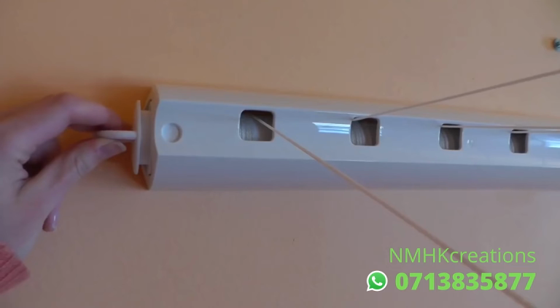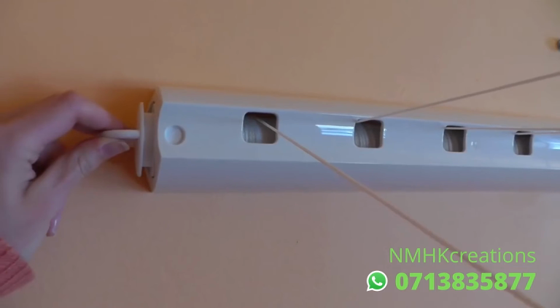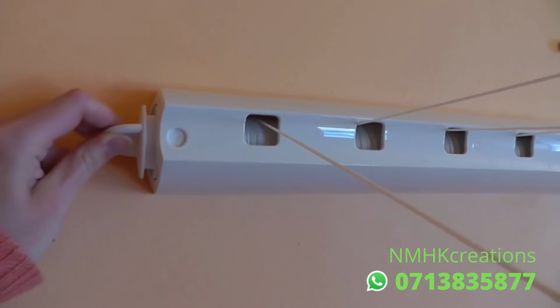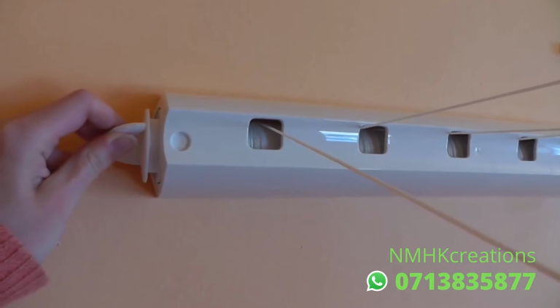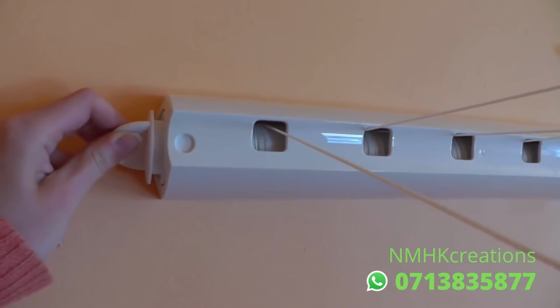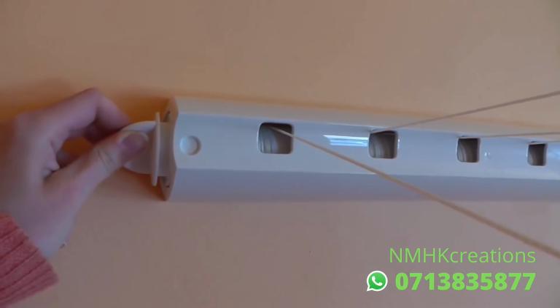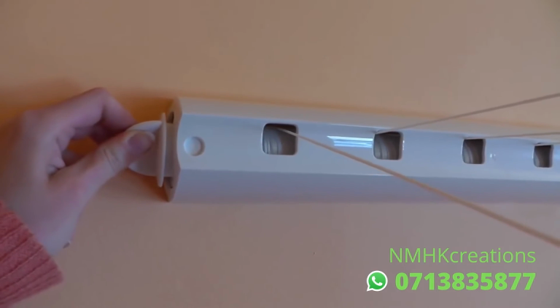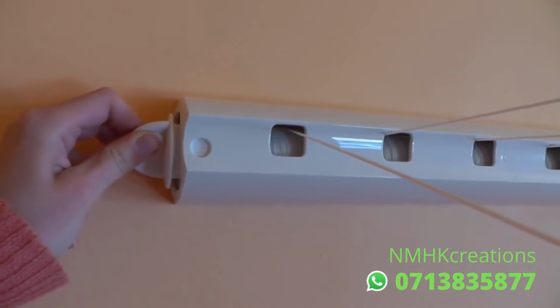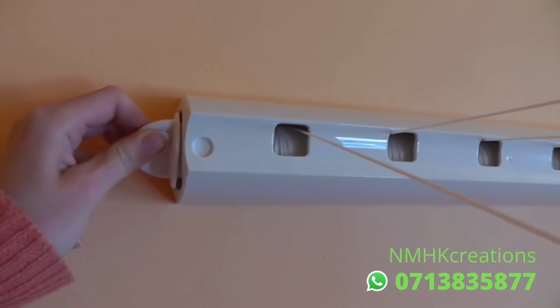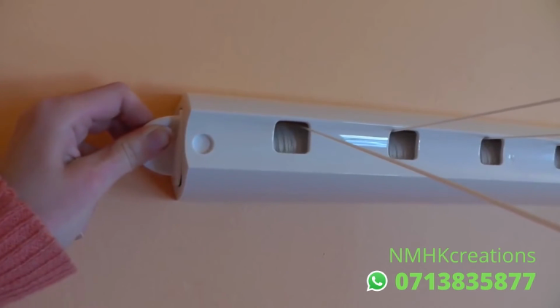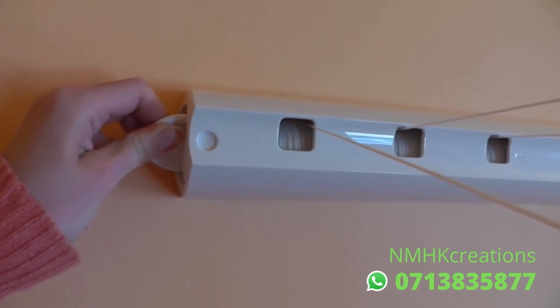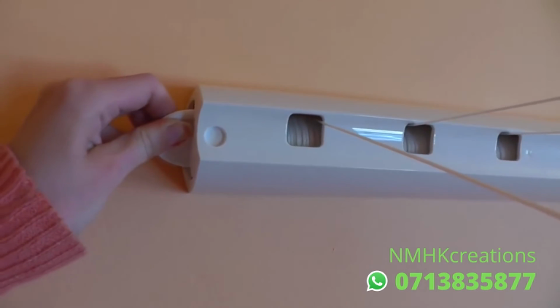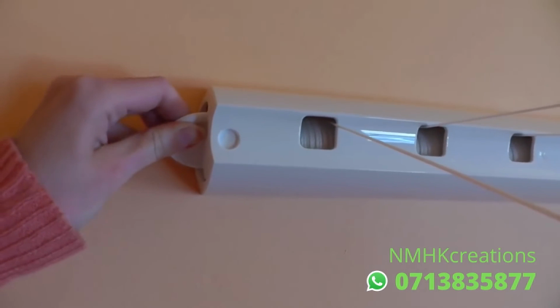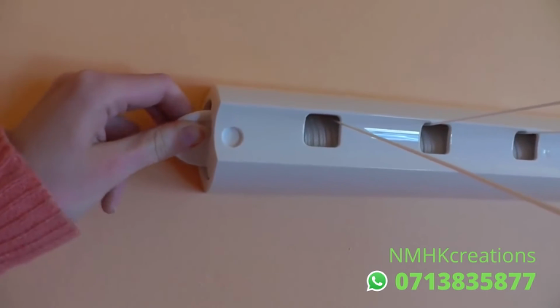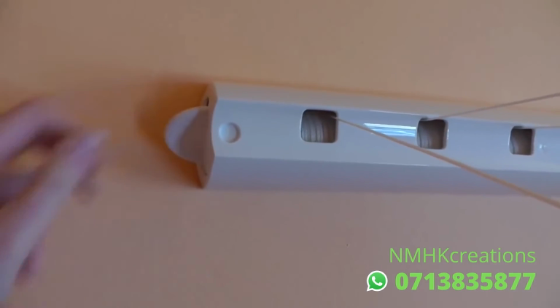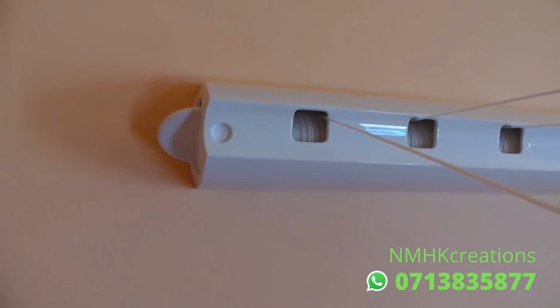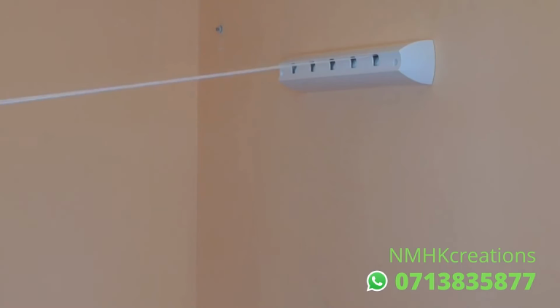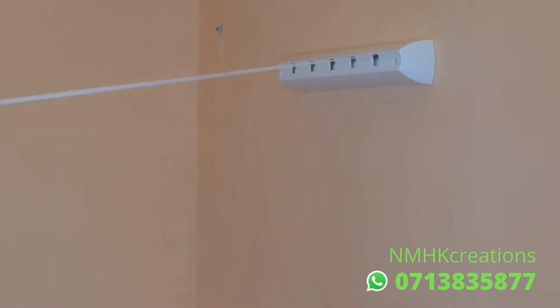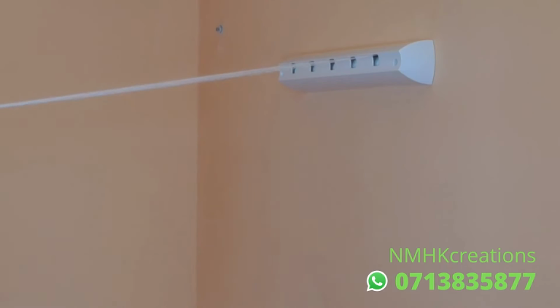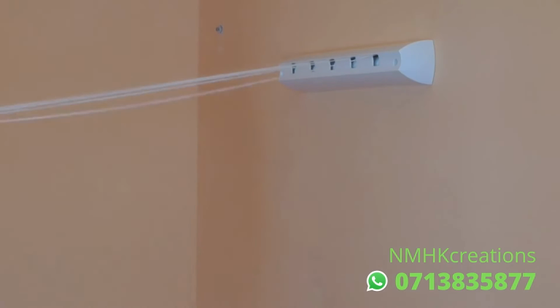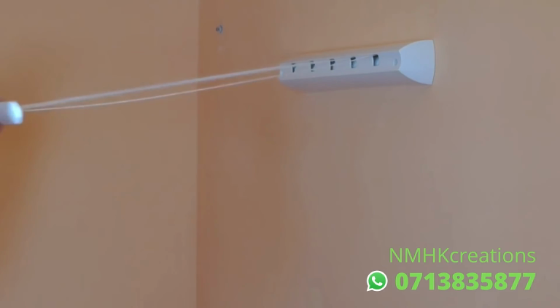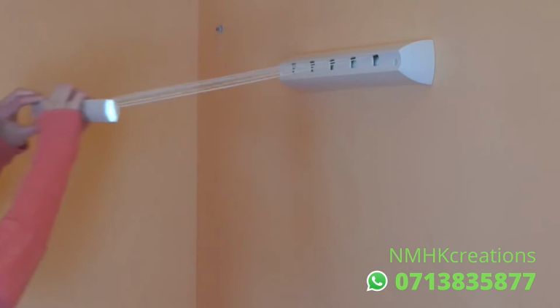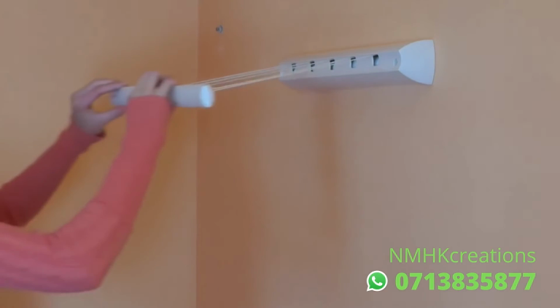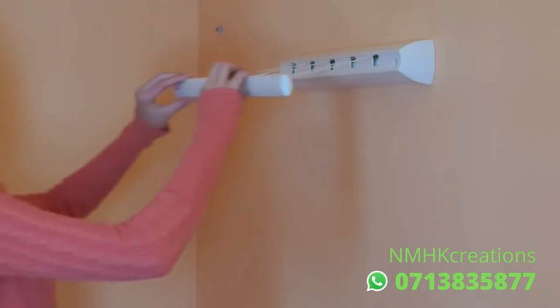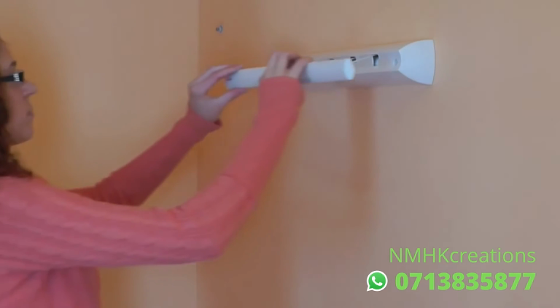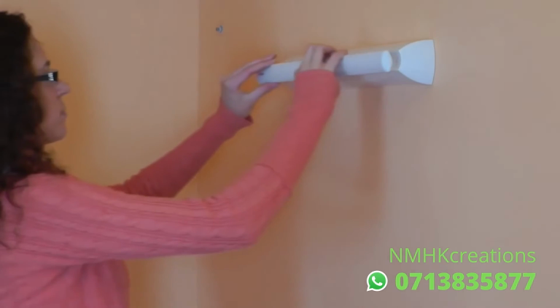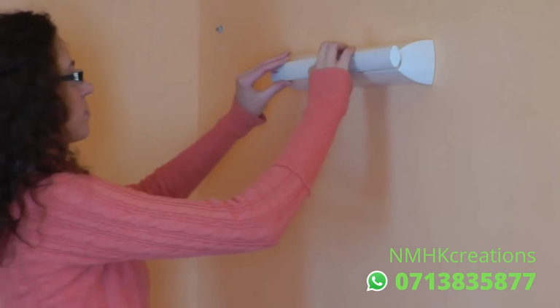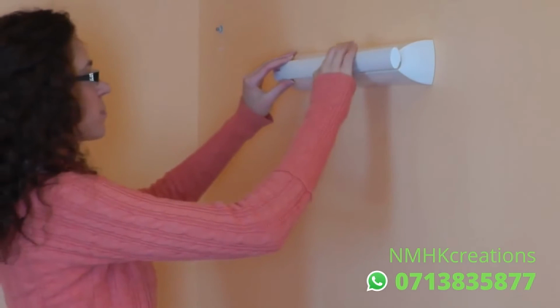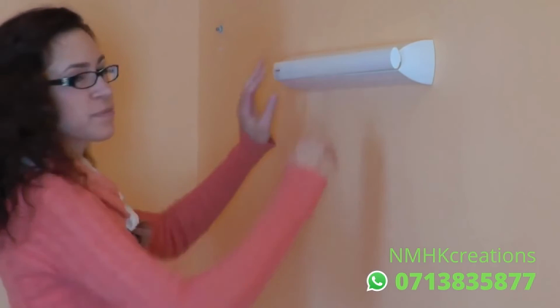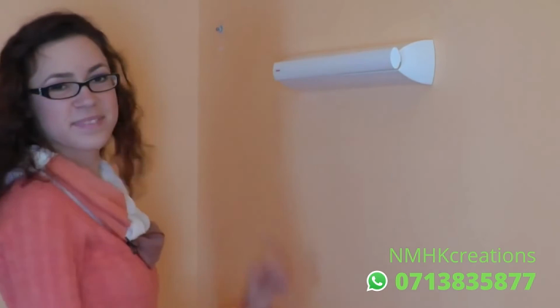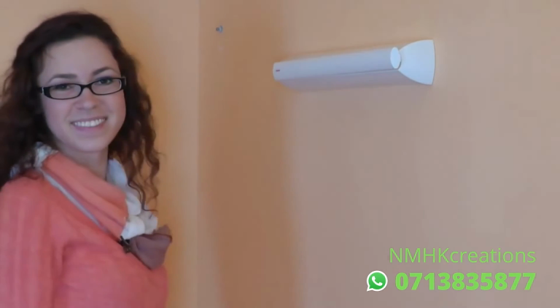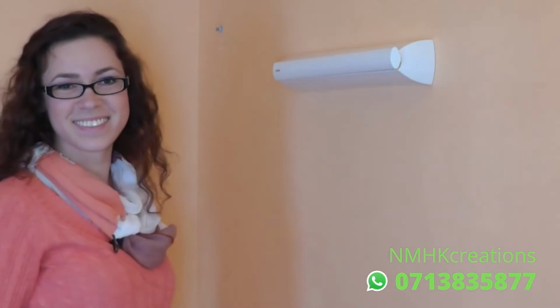Turn the knob to keep lines taut. When not in use, the line automatically winds up for convenient storage.